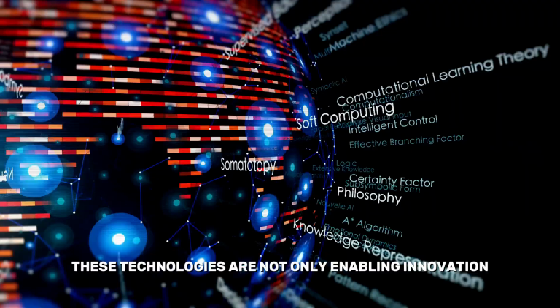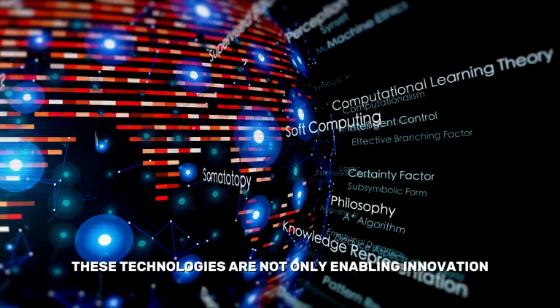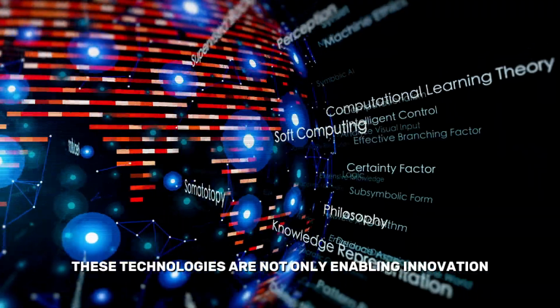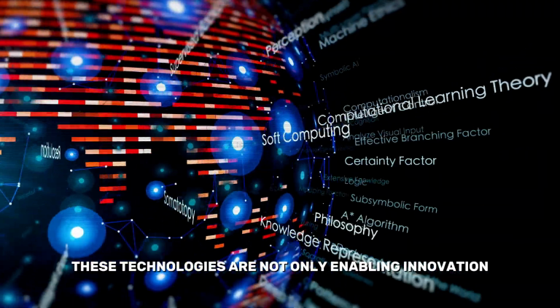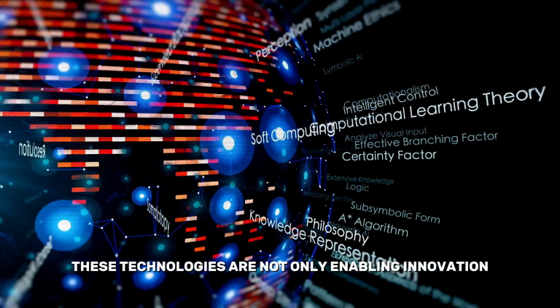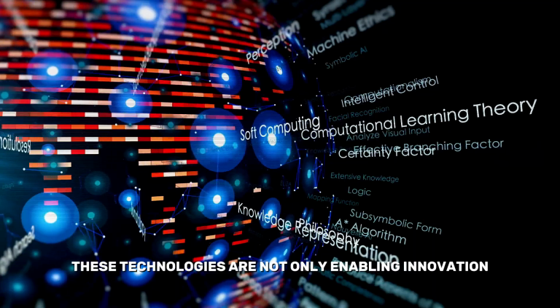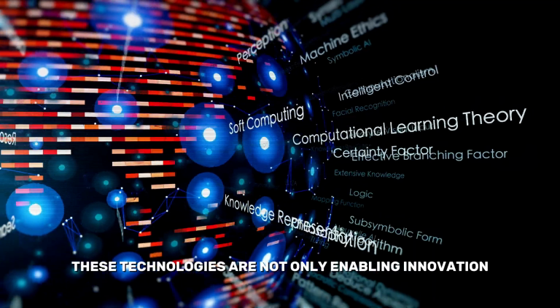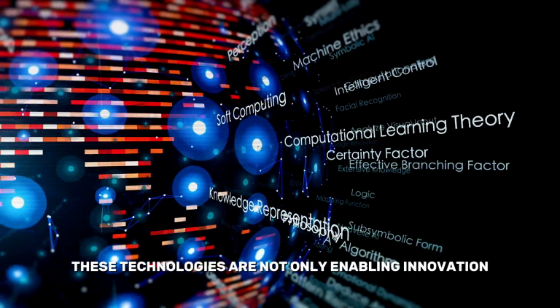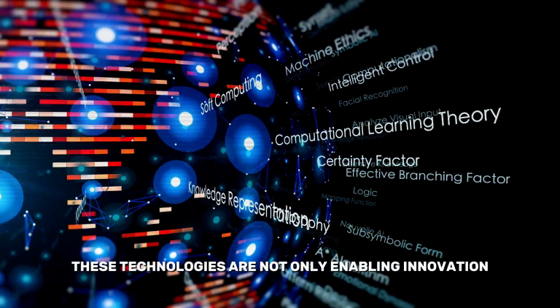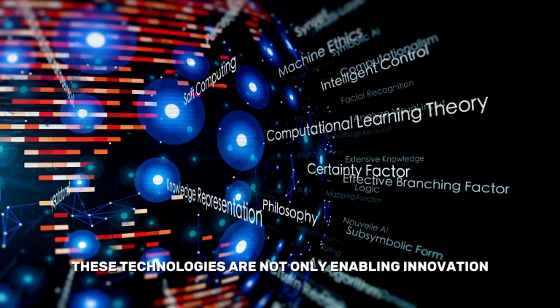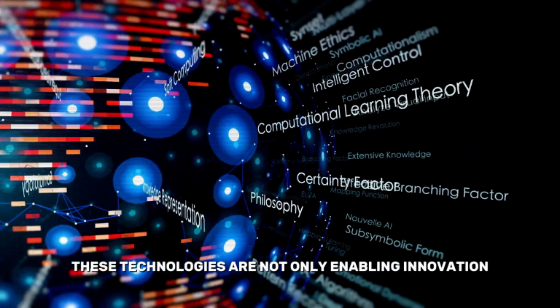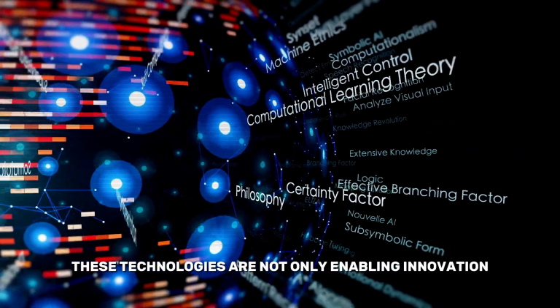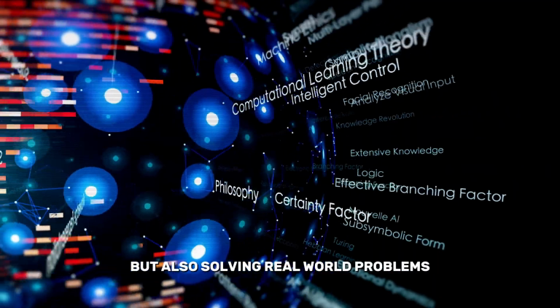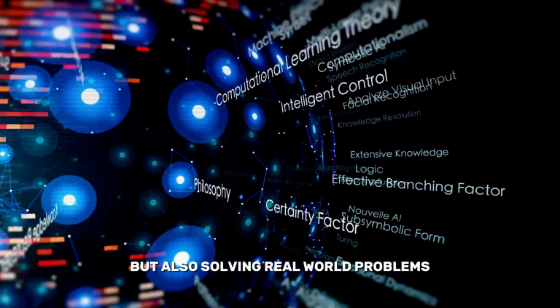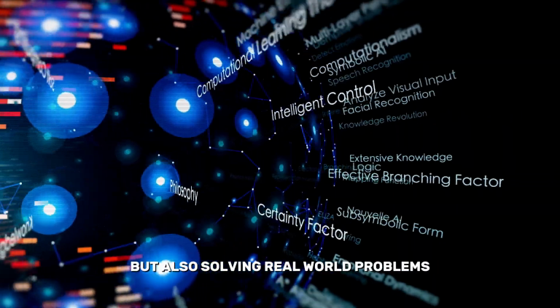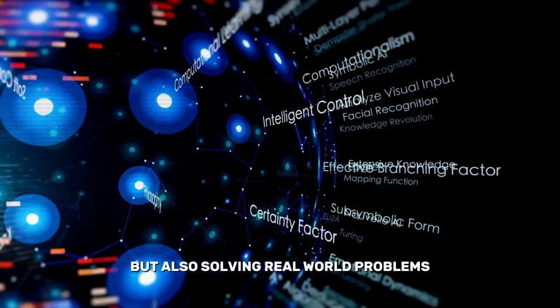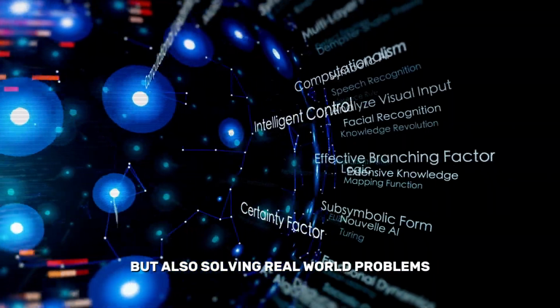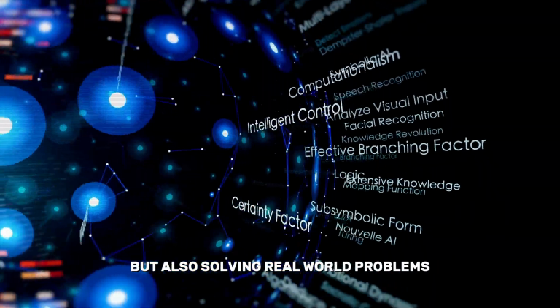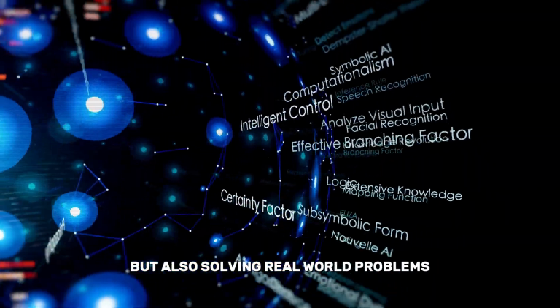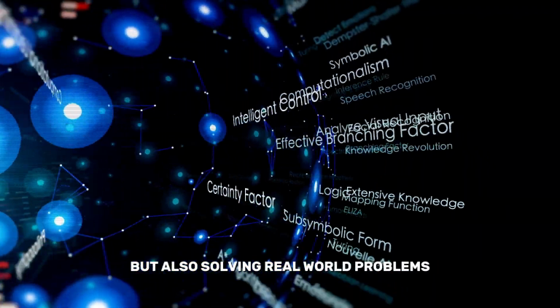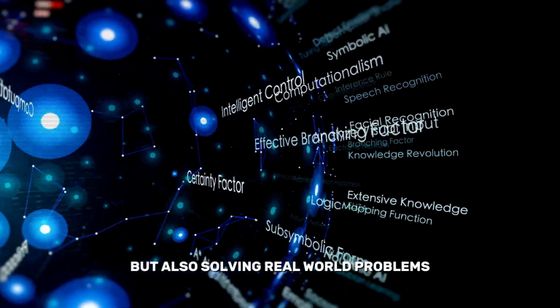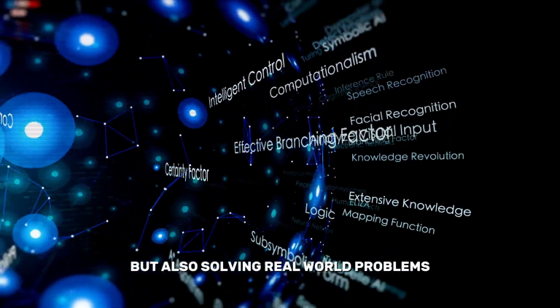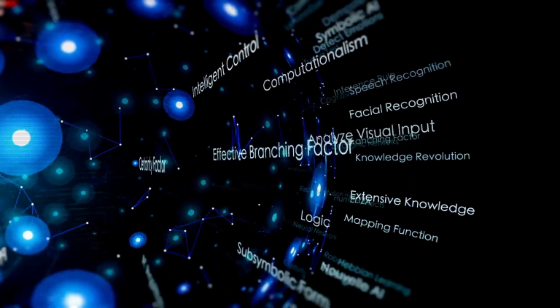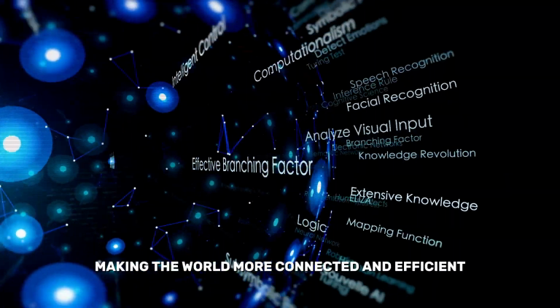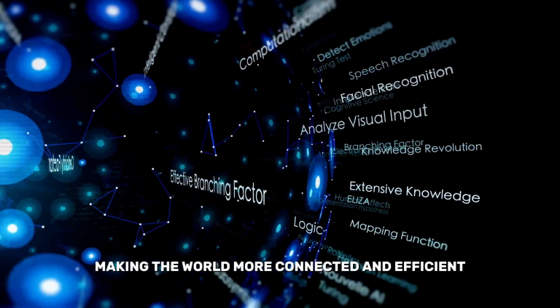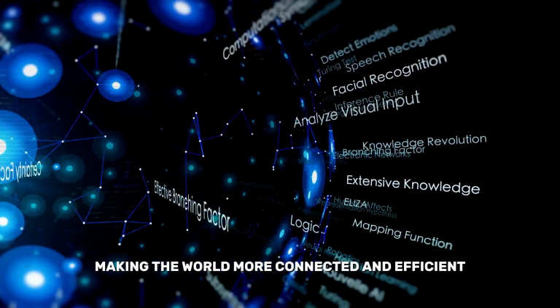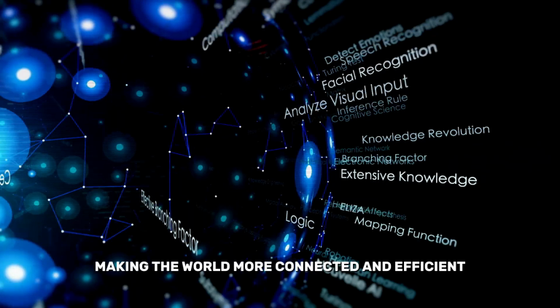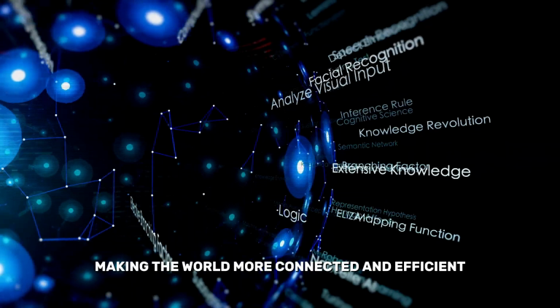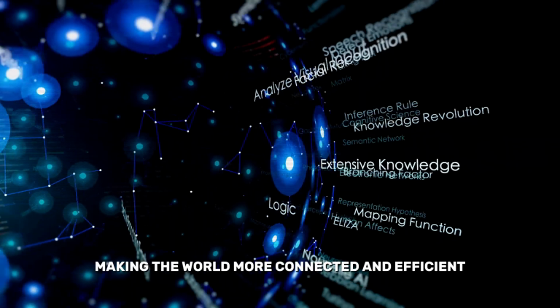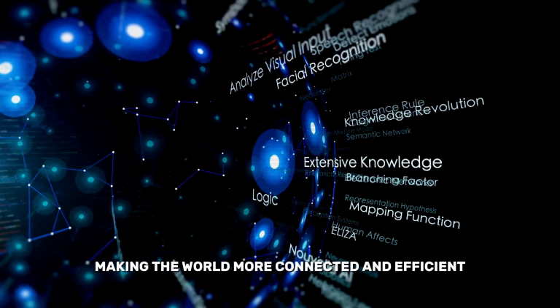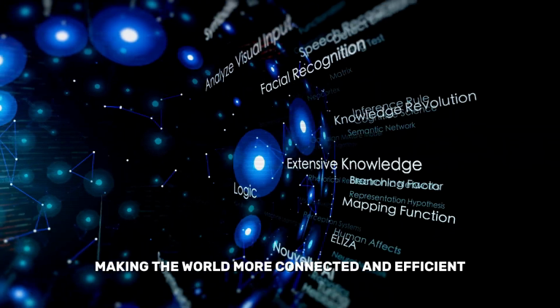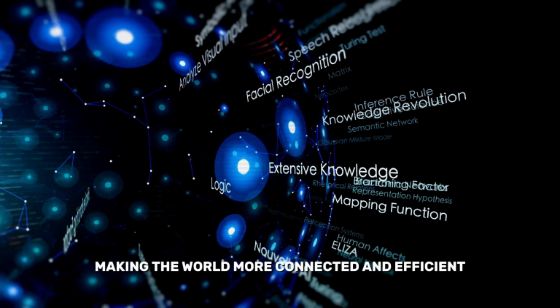These technologies are not only enabling innovation, but also solving real-world problems, making the world more connected and efficient.